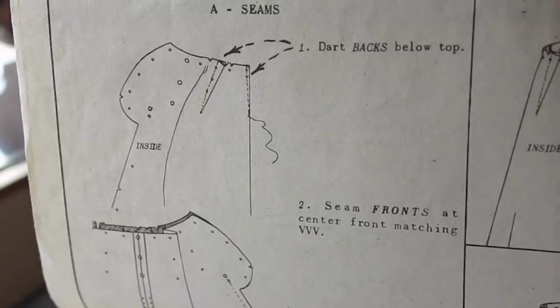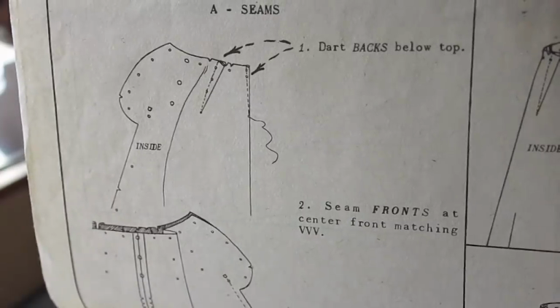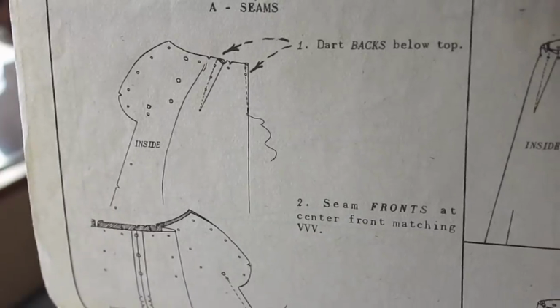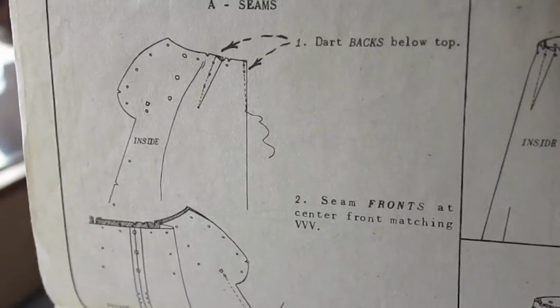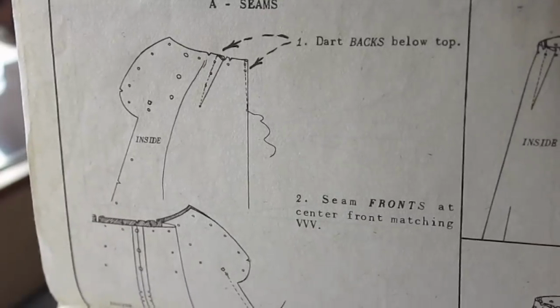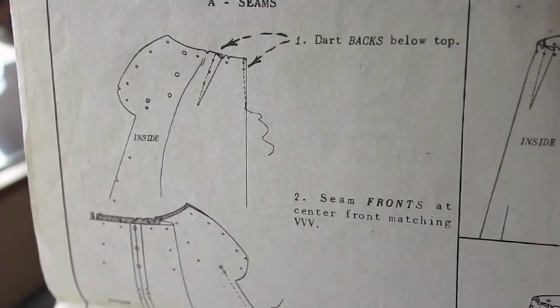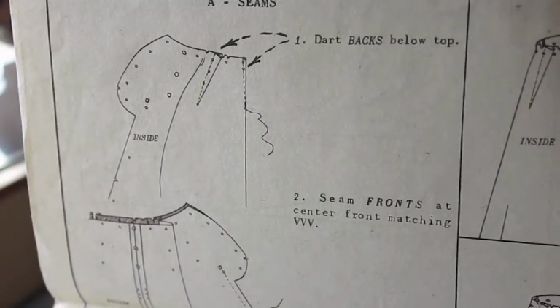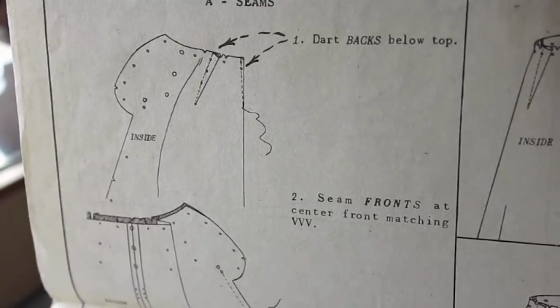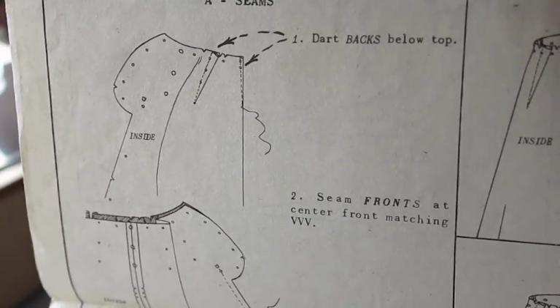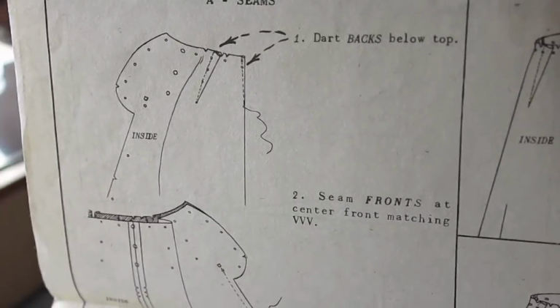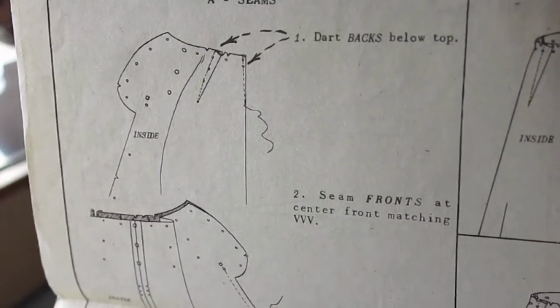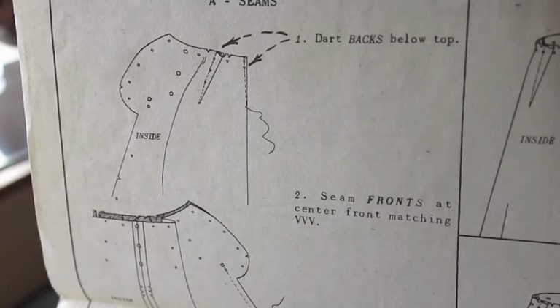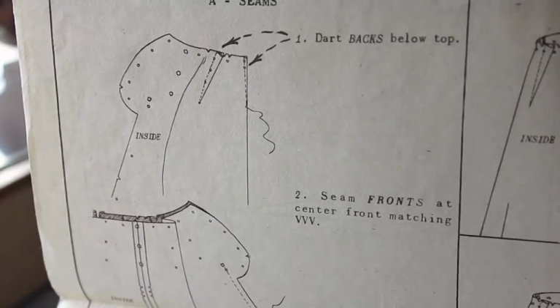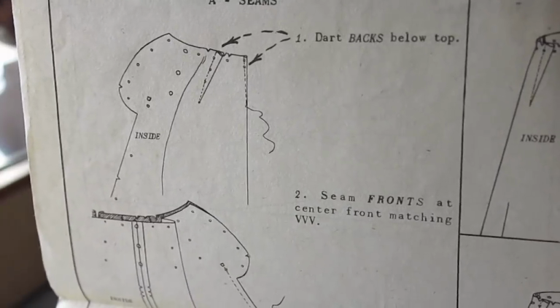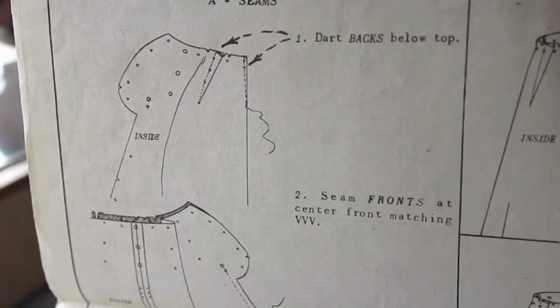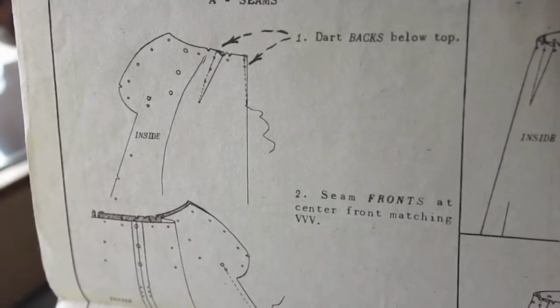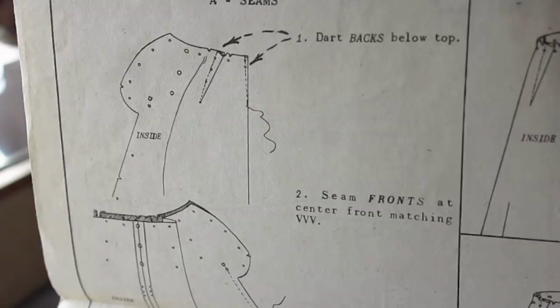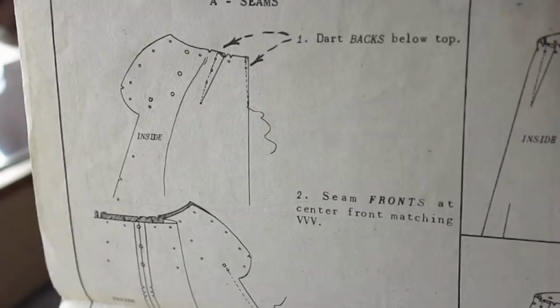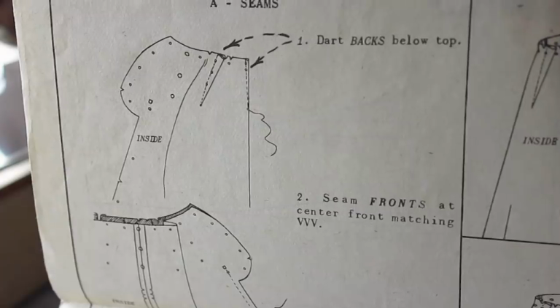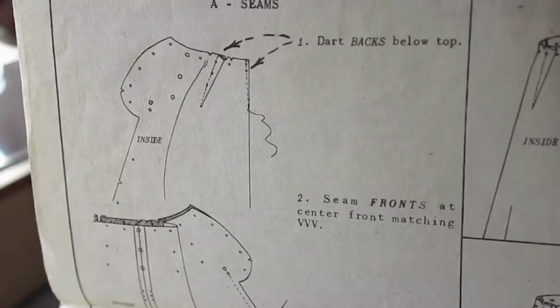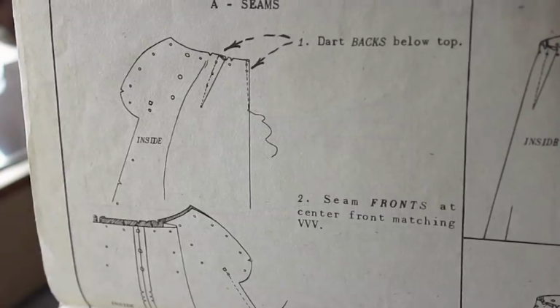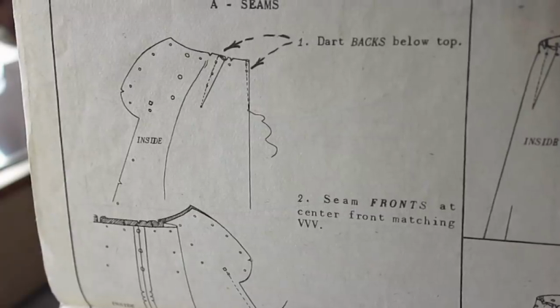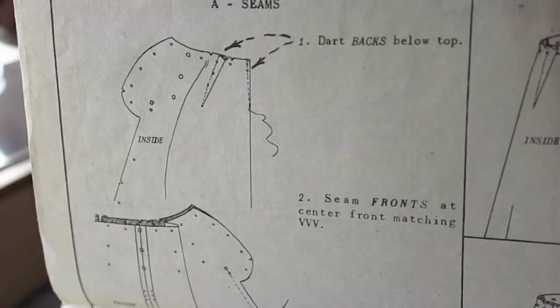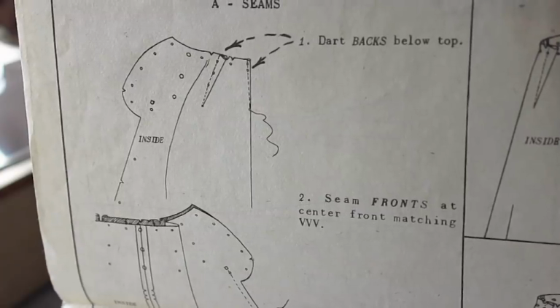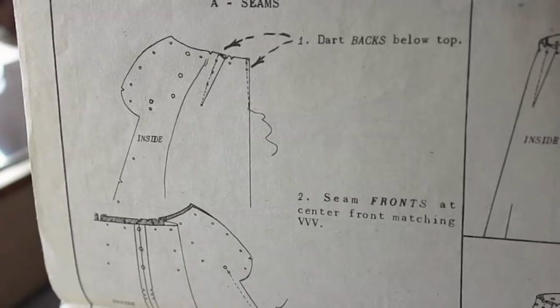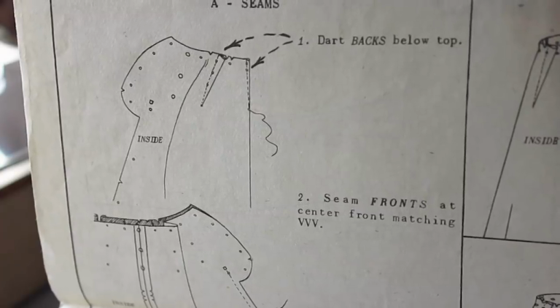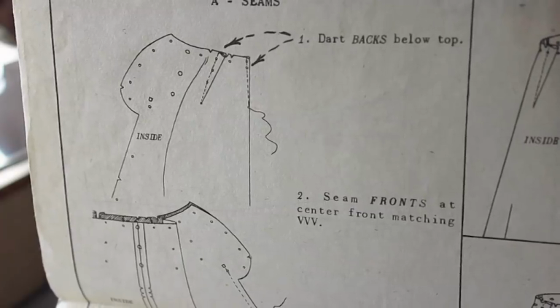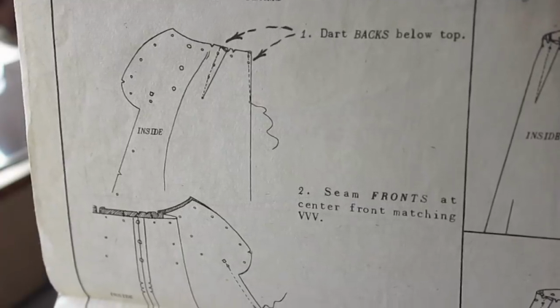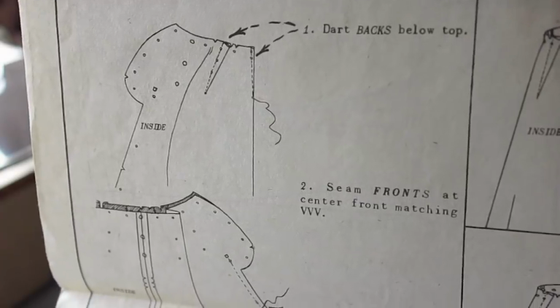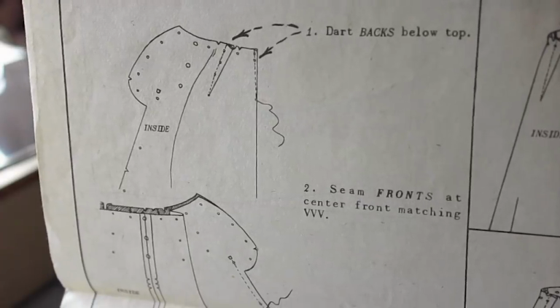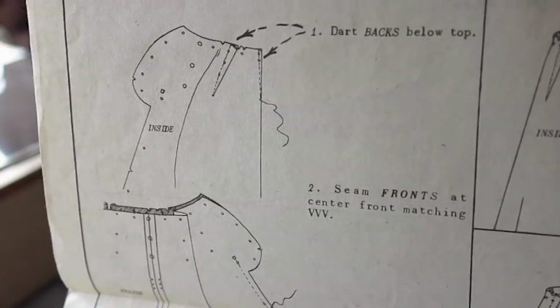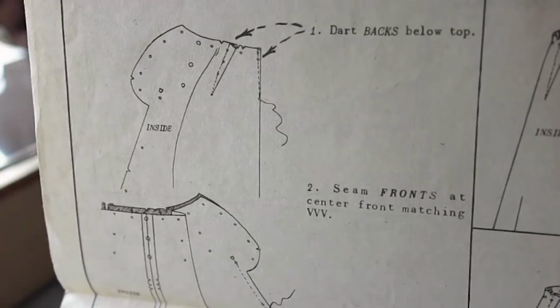The first step was to sew the darts in the back pieces. I pinned them carefully and then sewed them by machine.